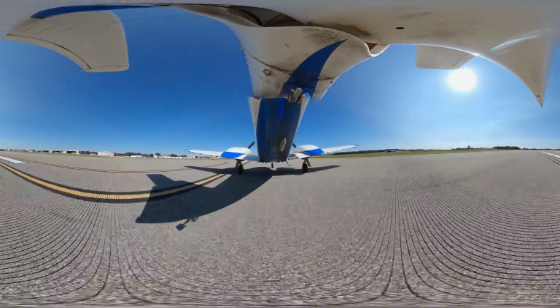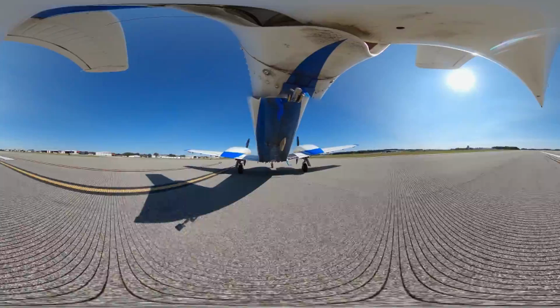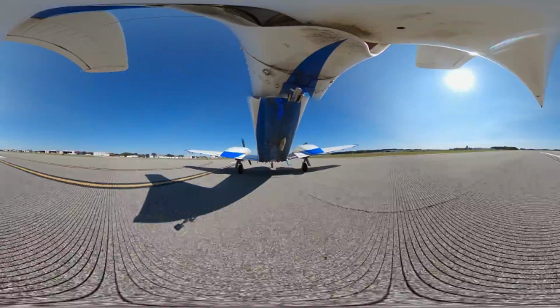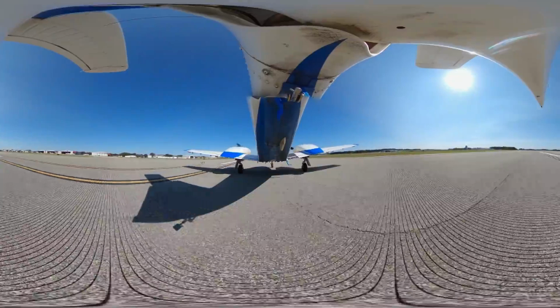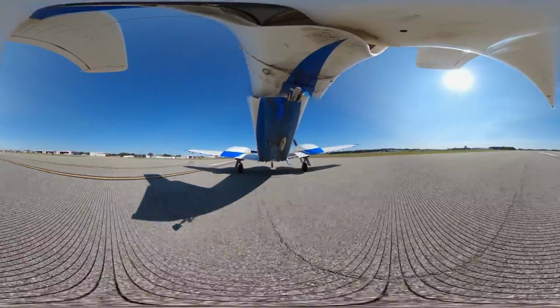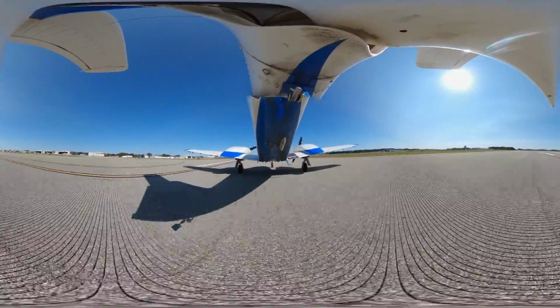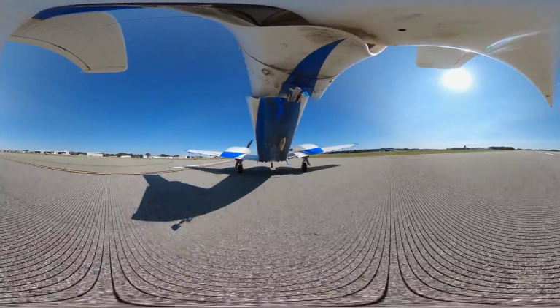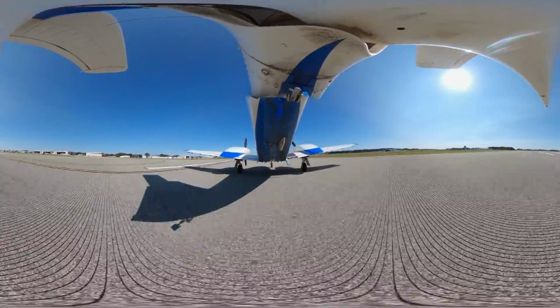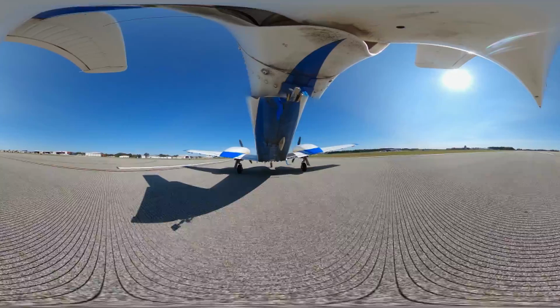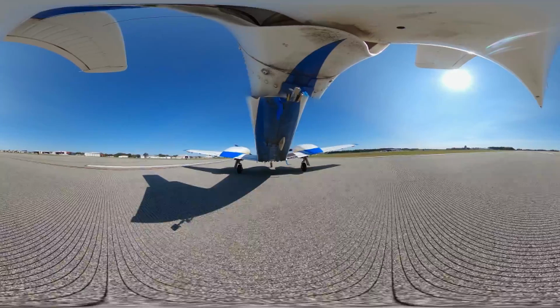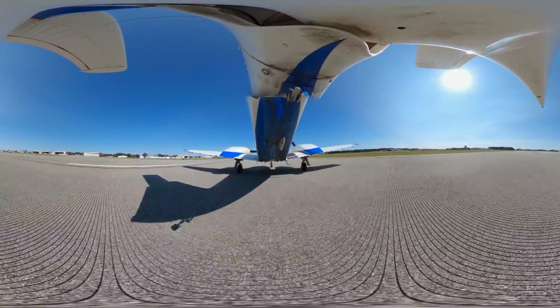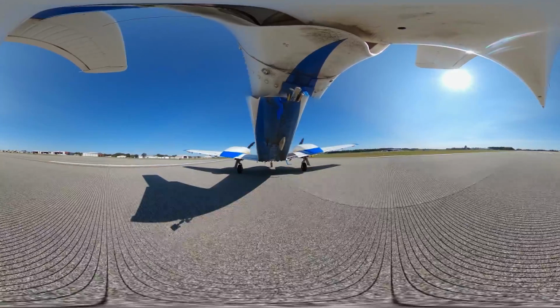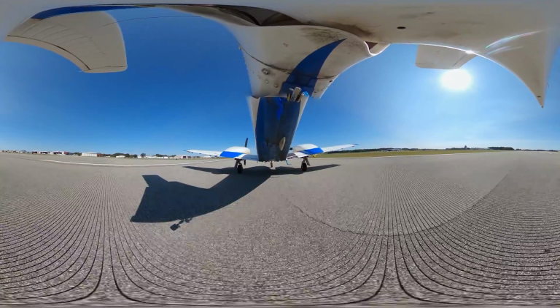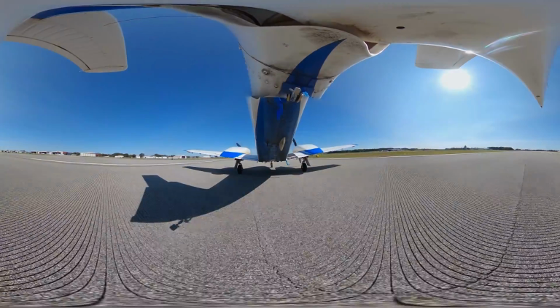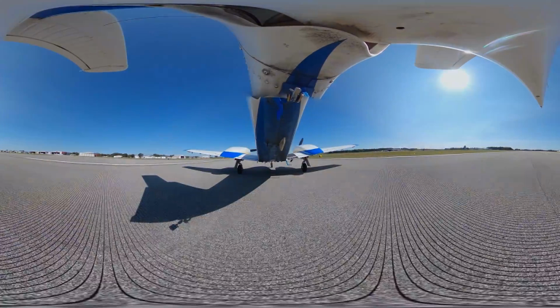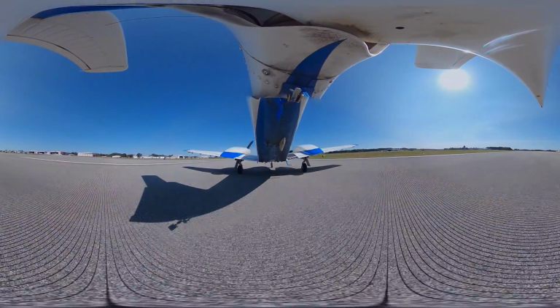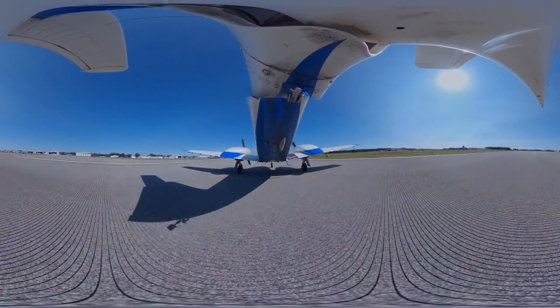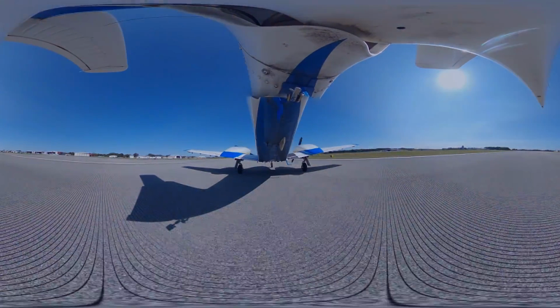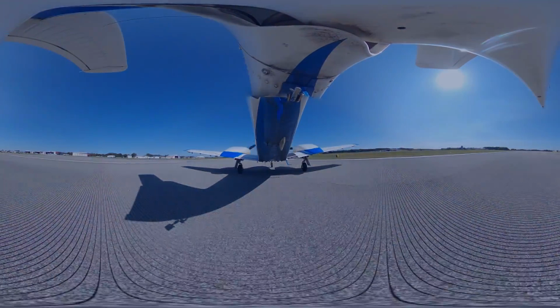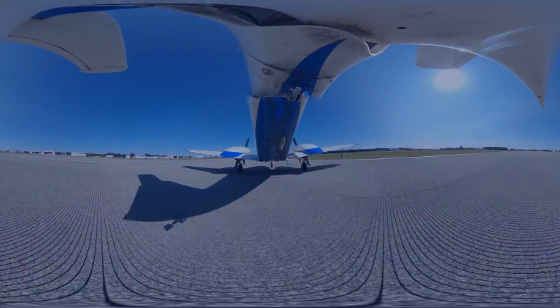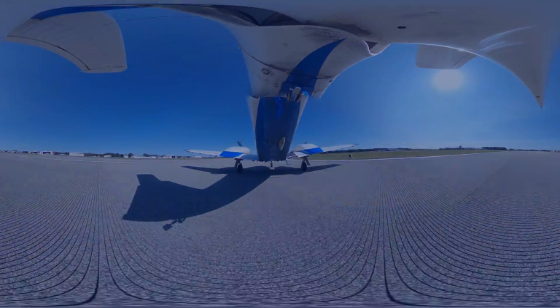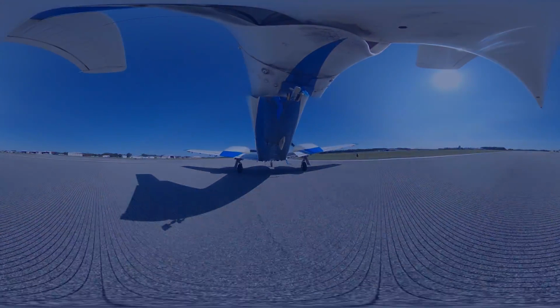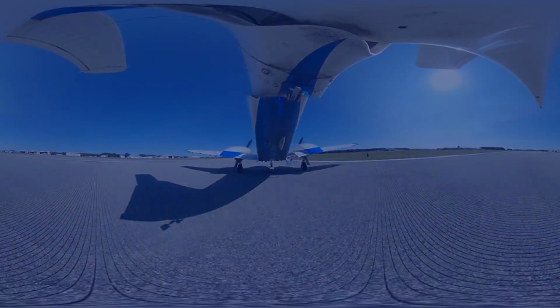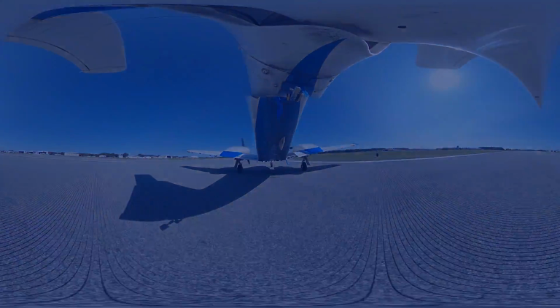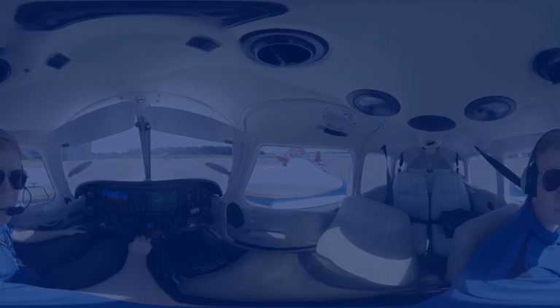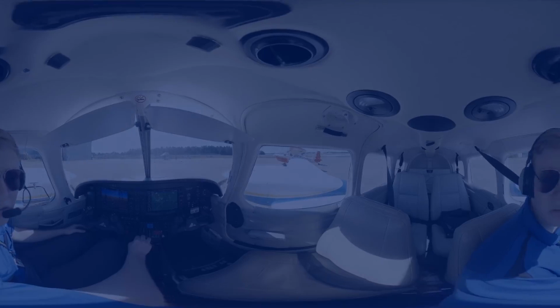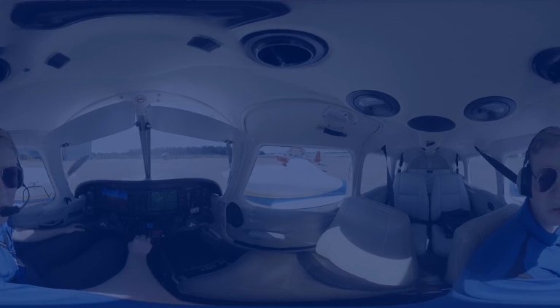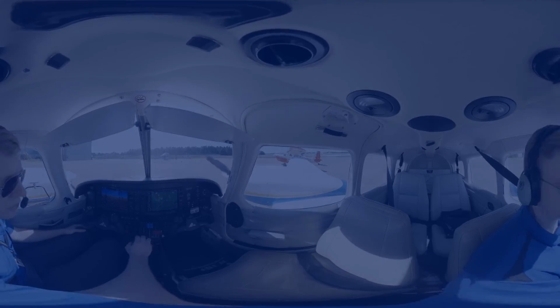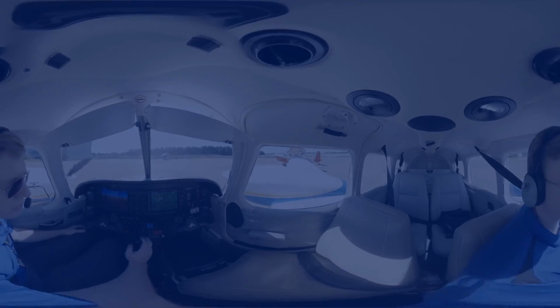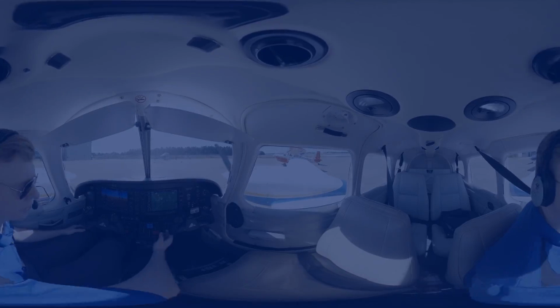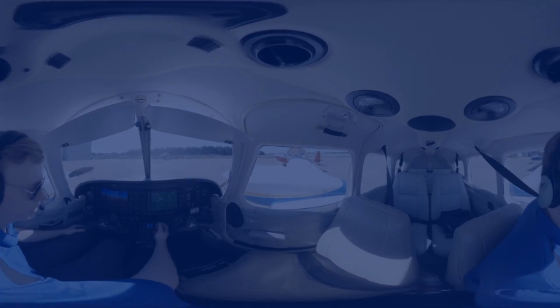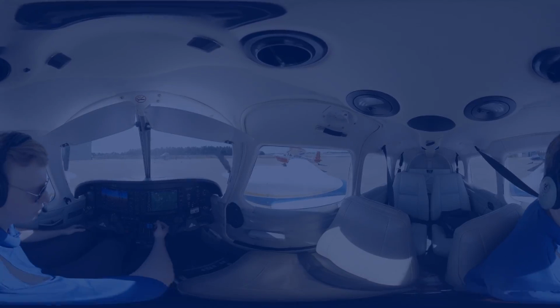I want to thank y'all for flying with me today on this short flight — a little tour of what we do here in aviation.